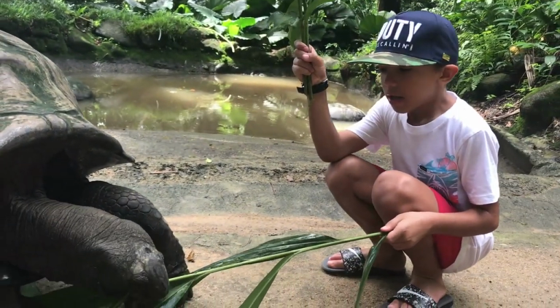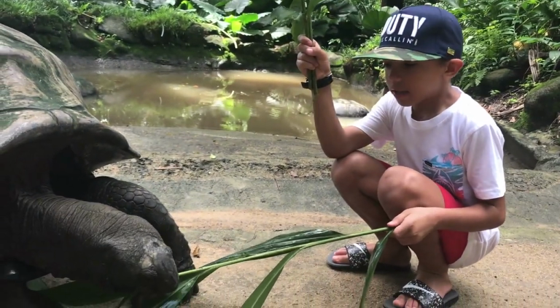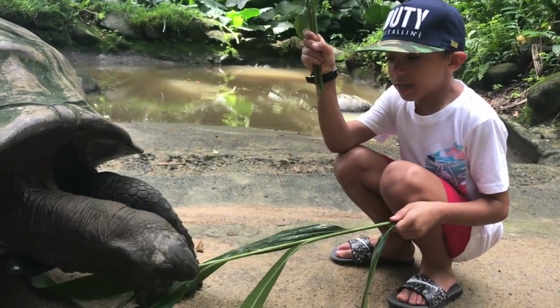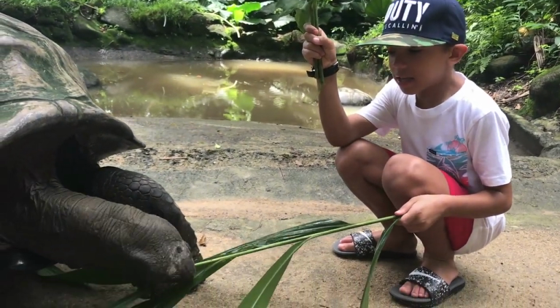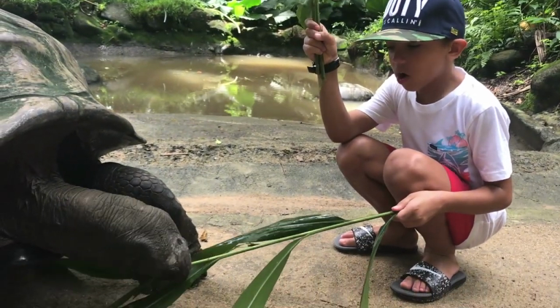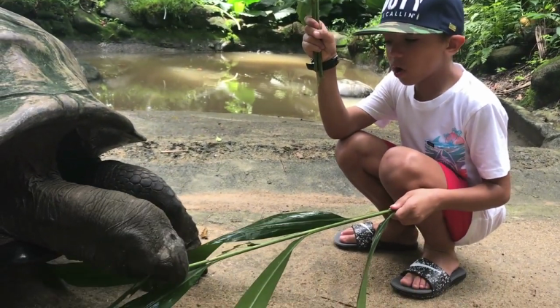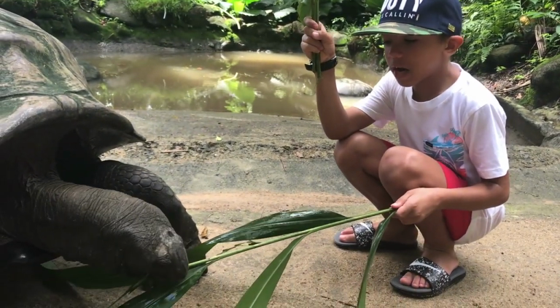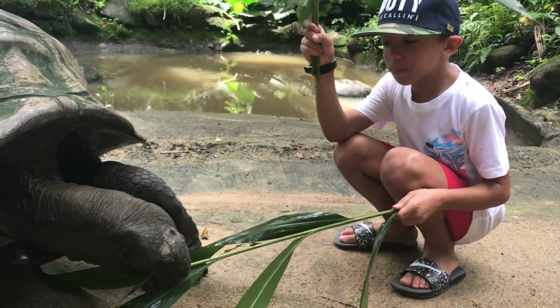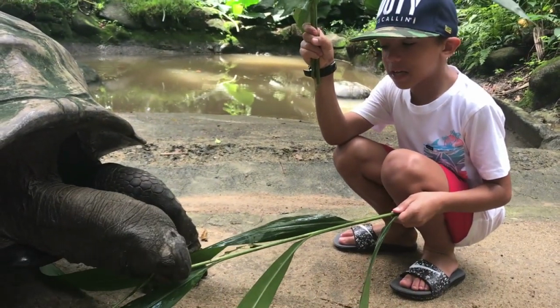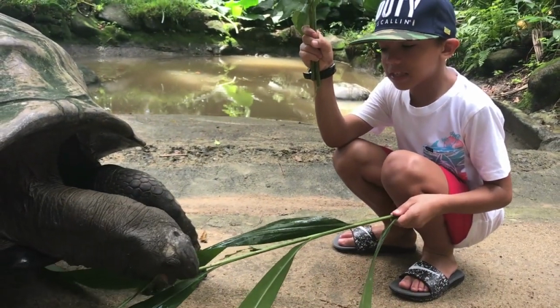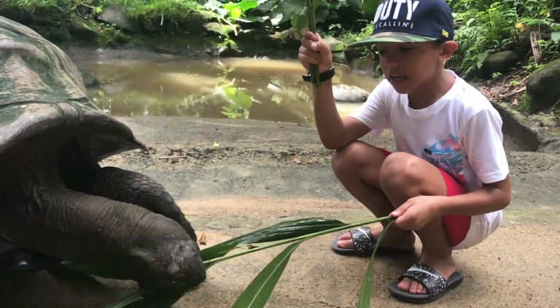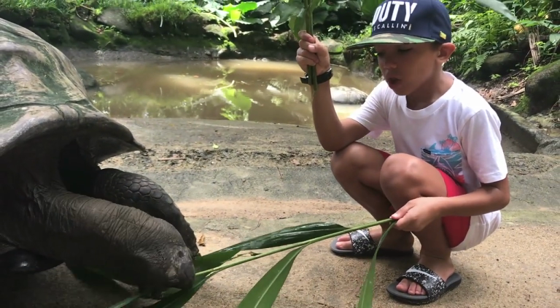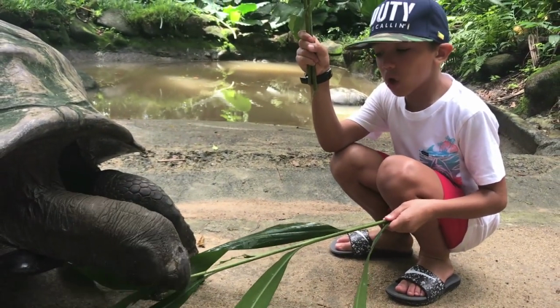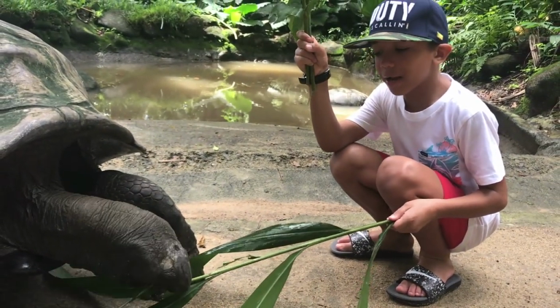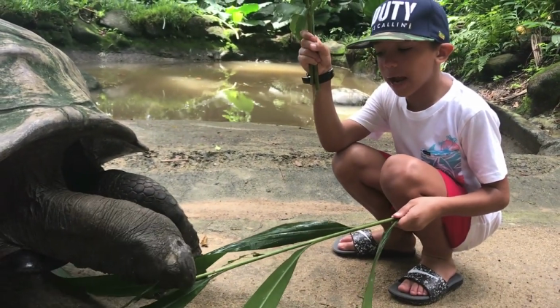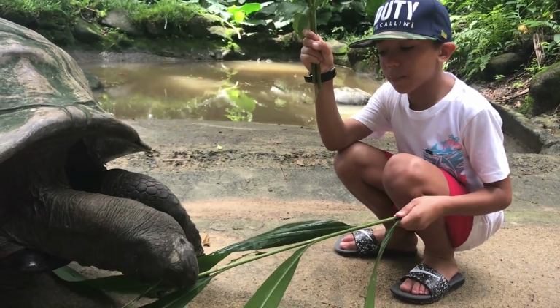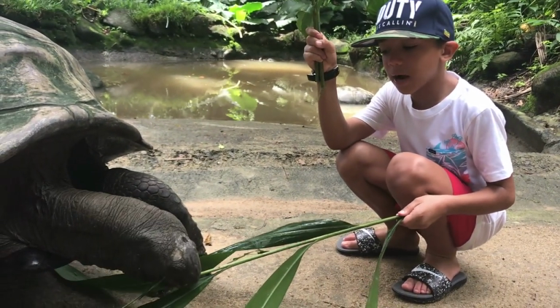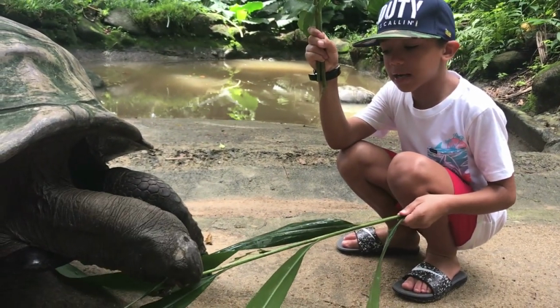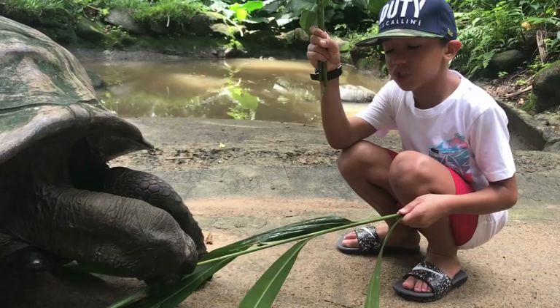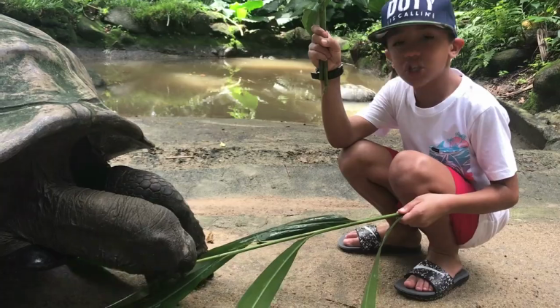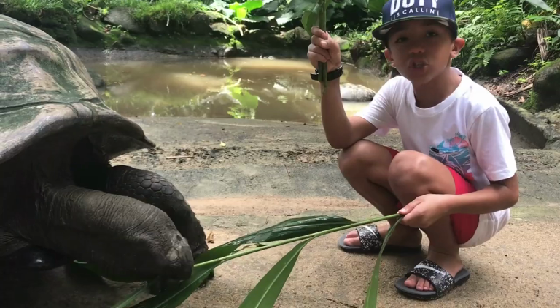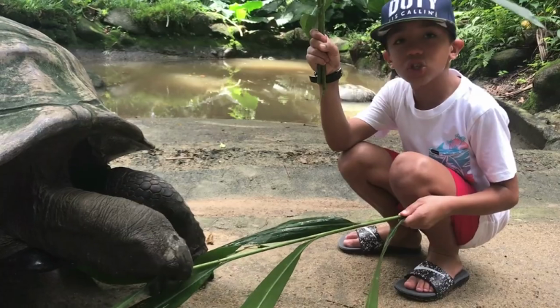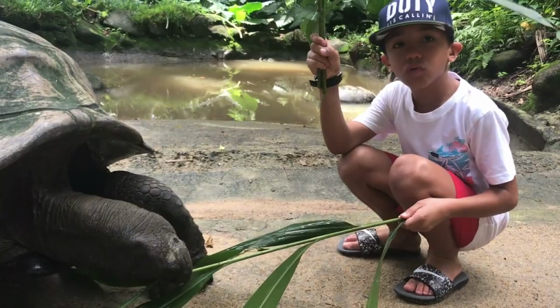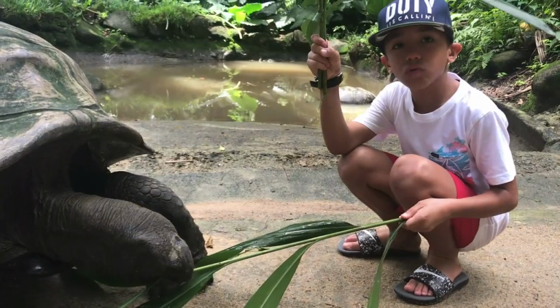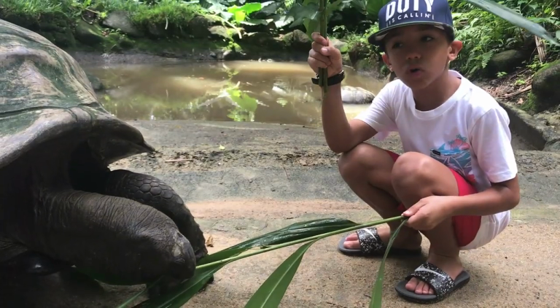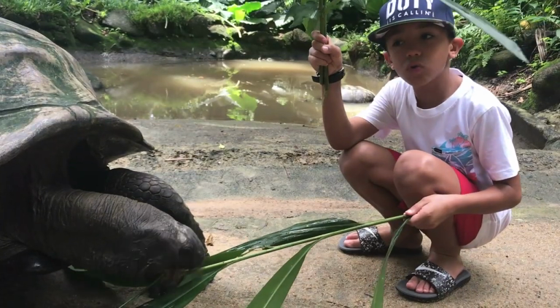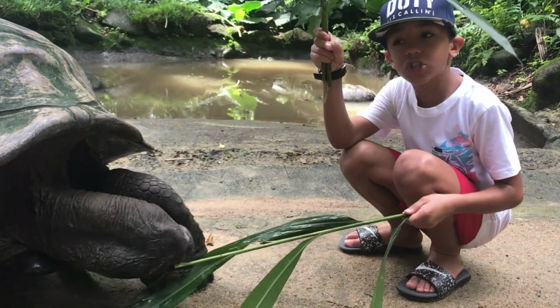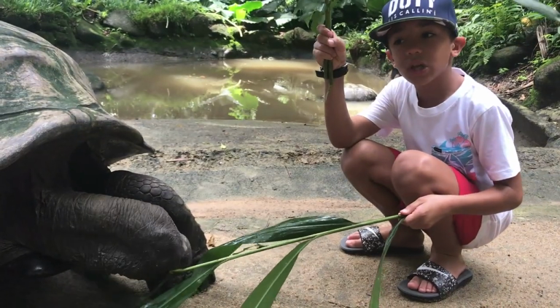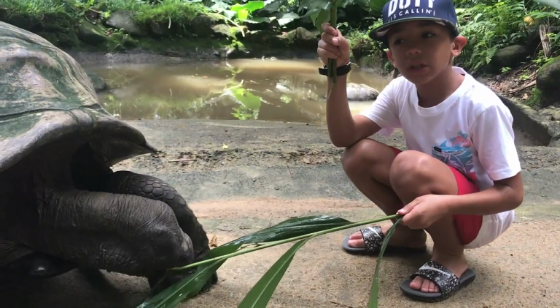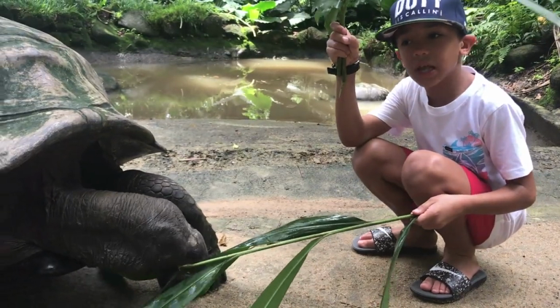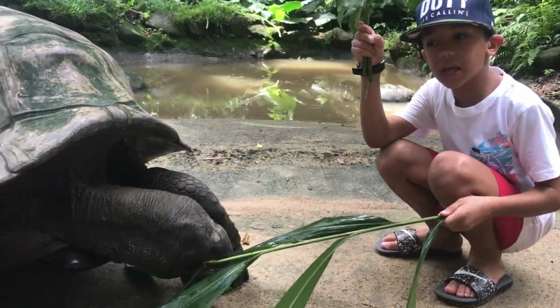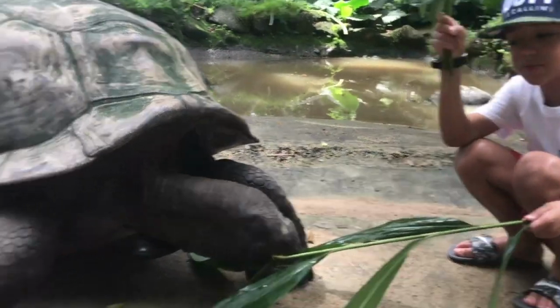They eat all kinds of plants, like low-hanging branches, roots, and leaves.